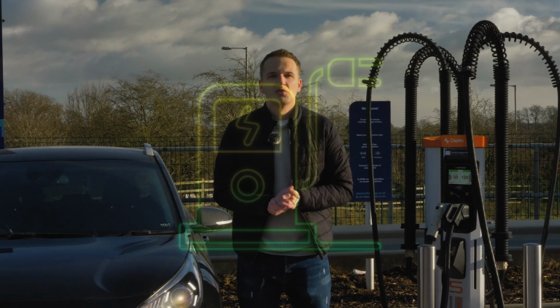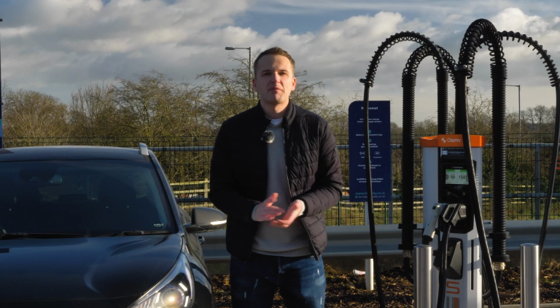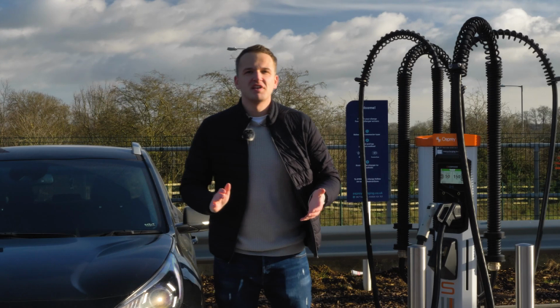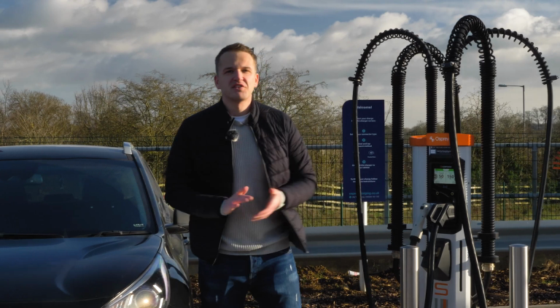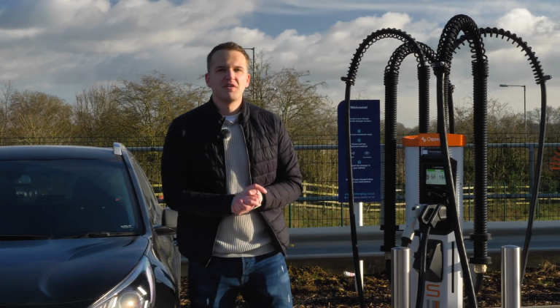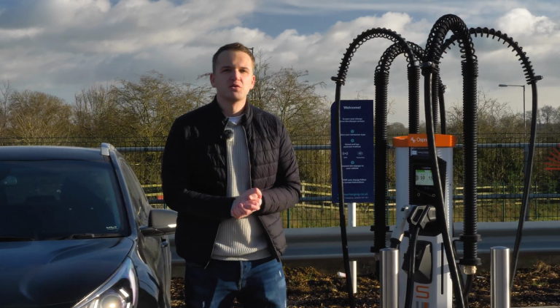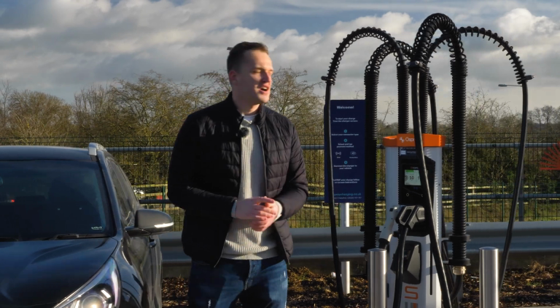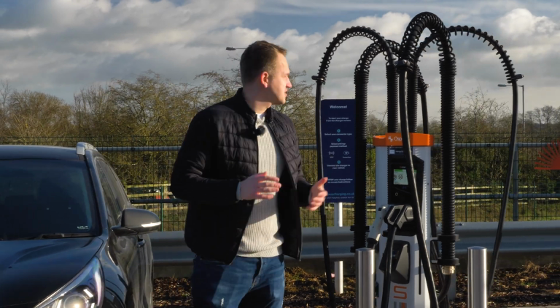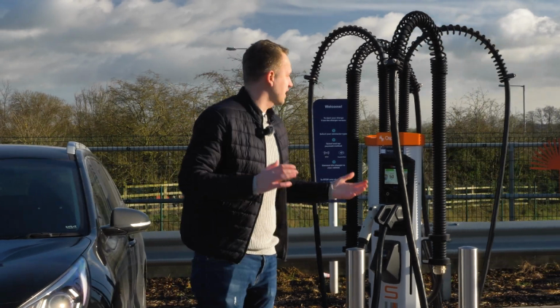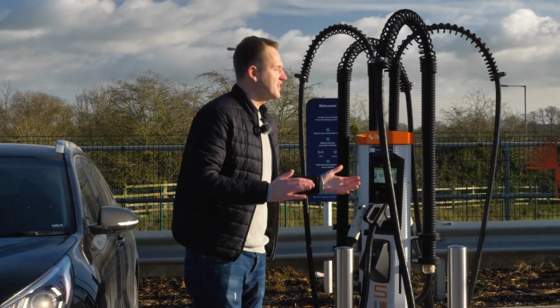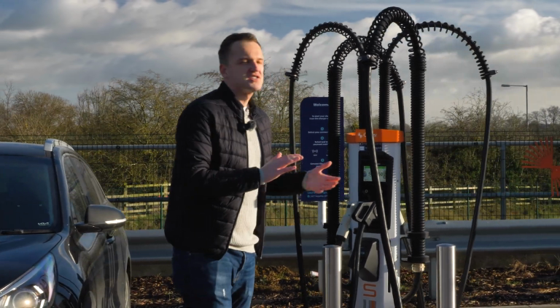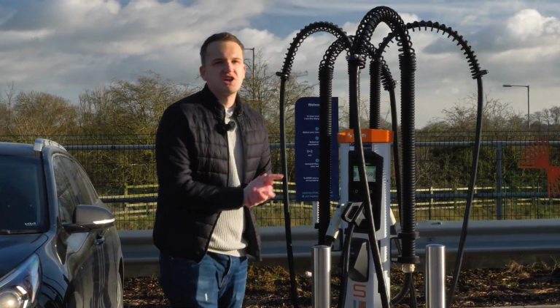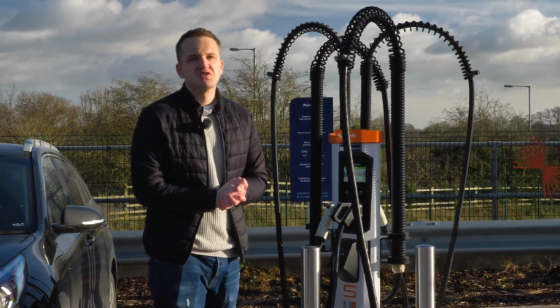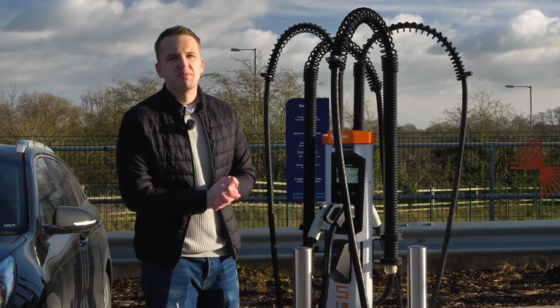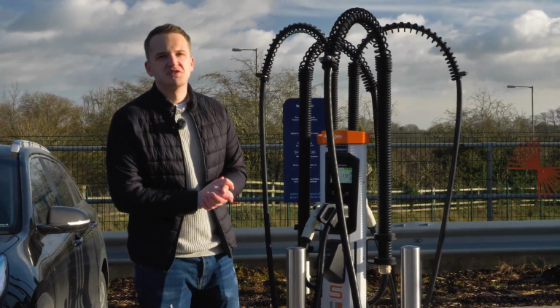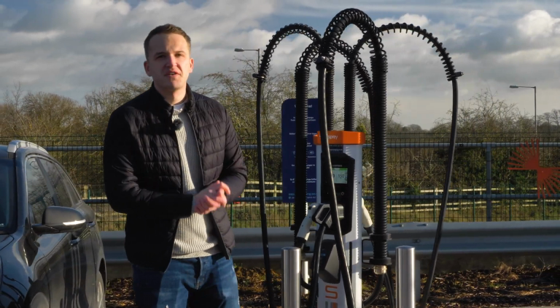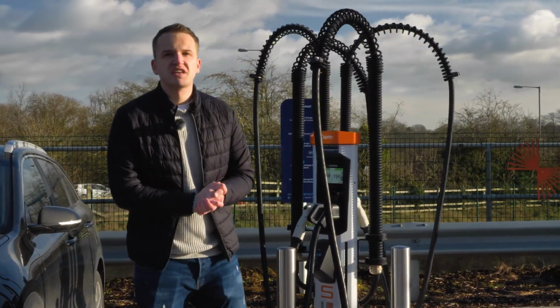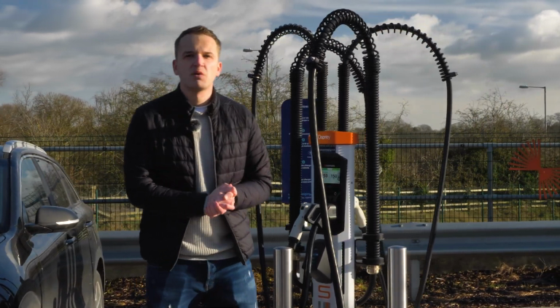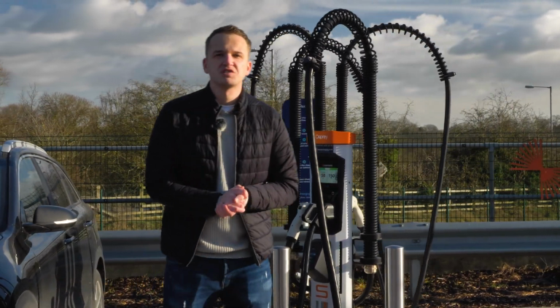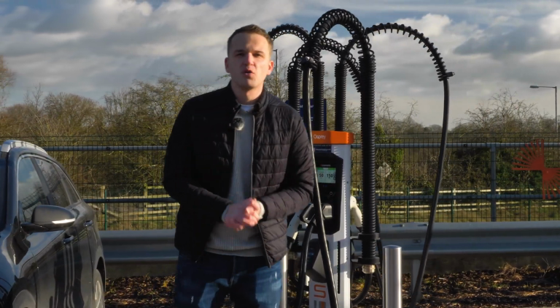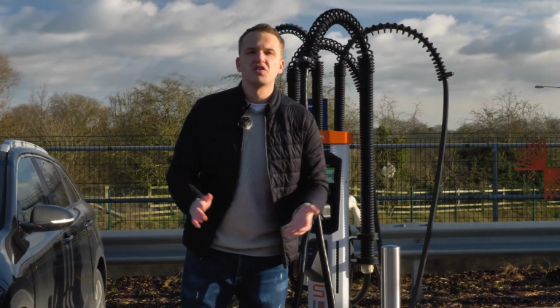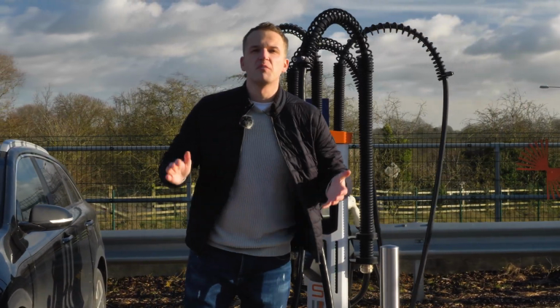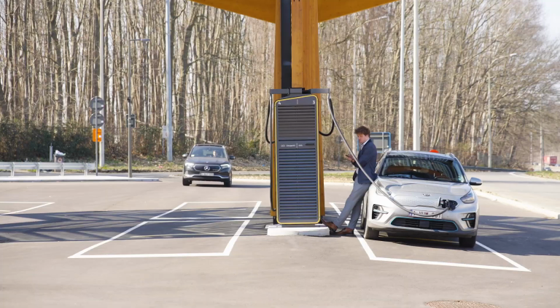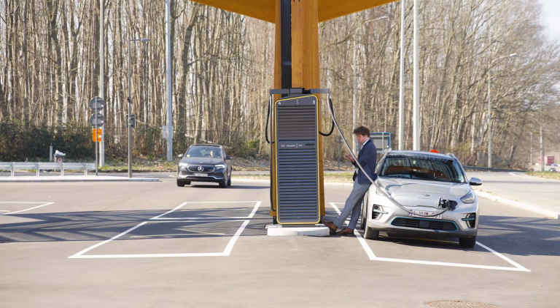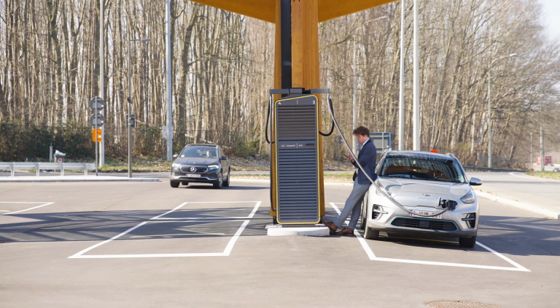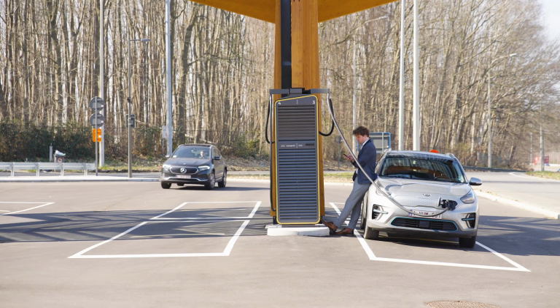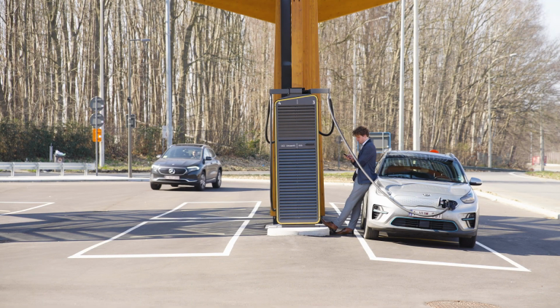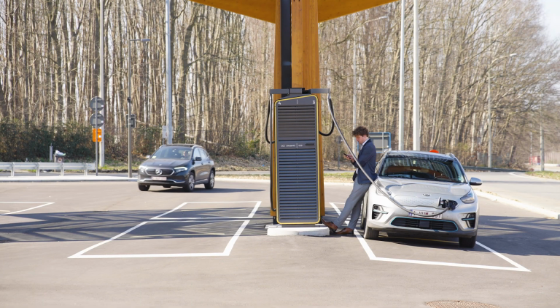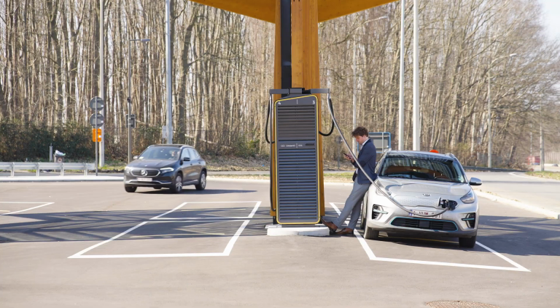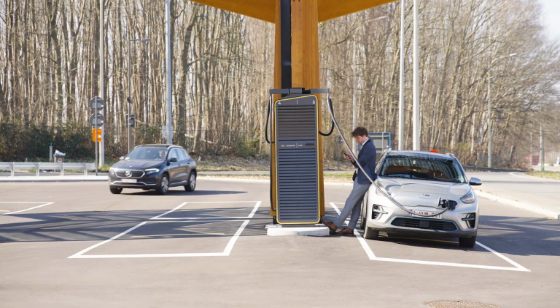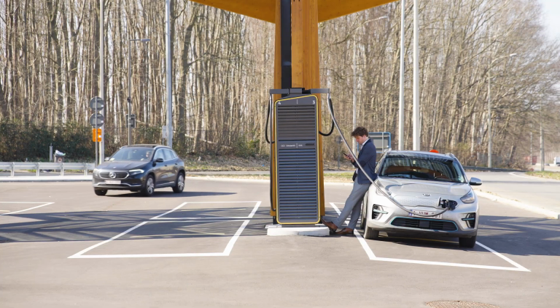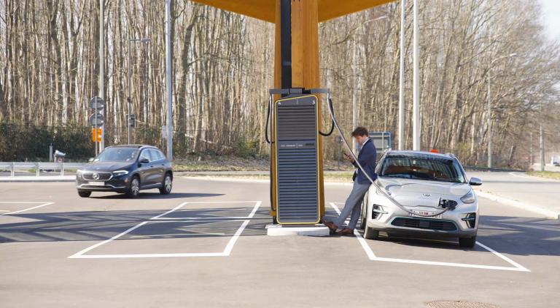Rapid electric vehicle chargers like these charge at speeds of 50 kilowatts and are often the most common form of public chargers.